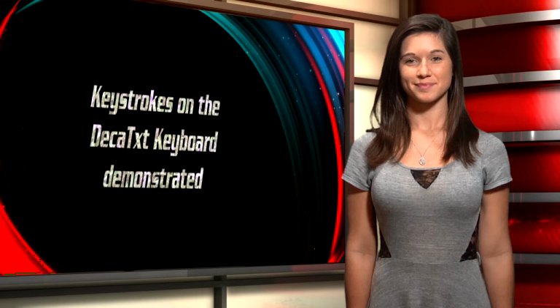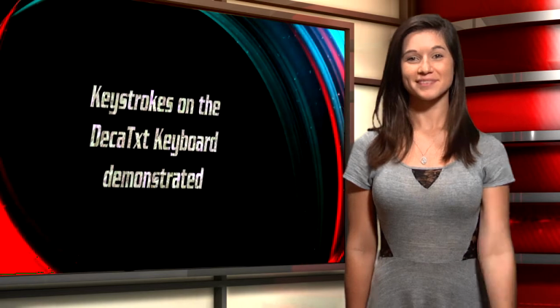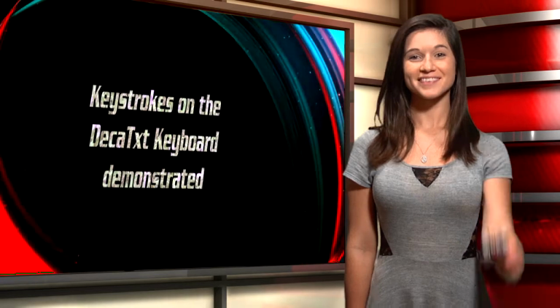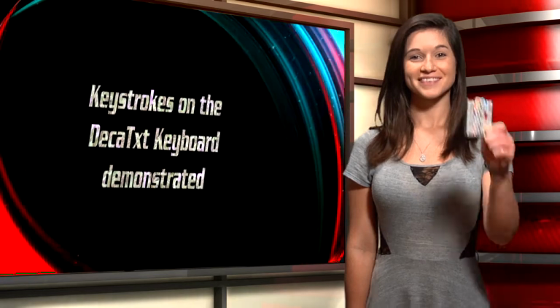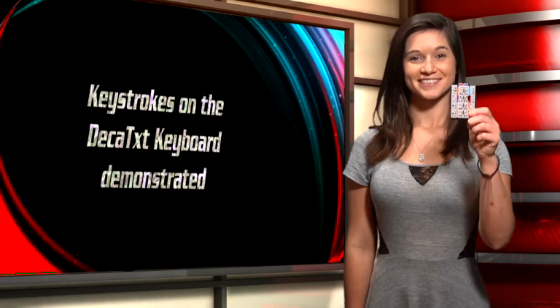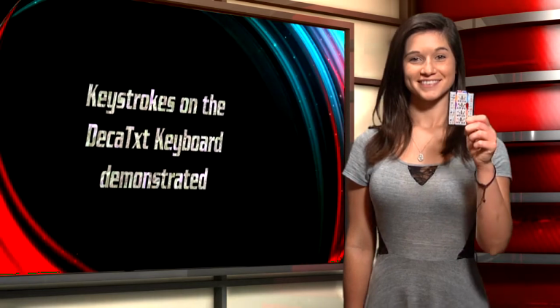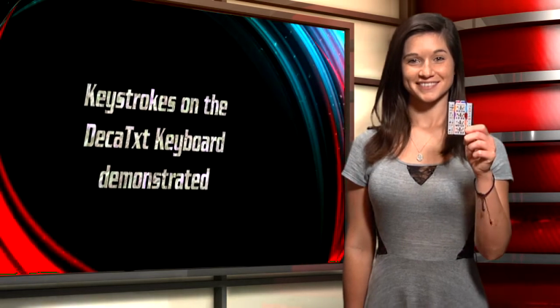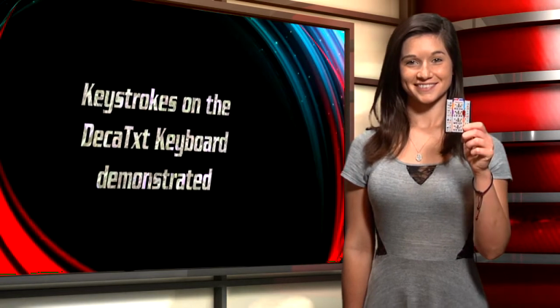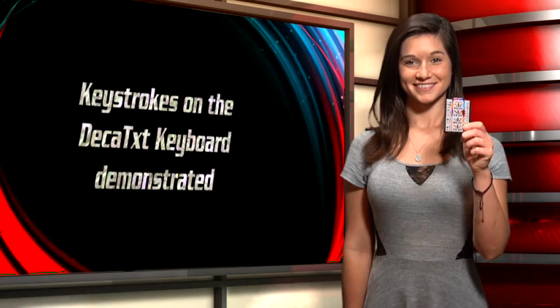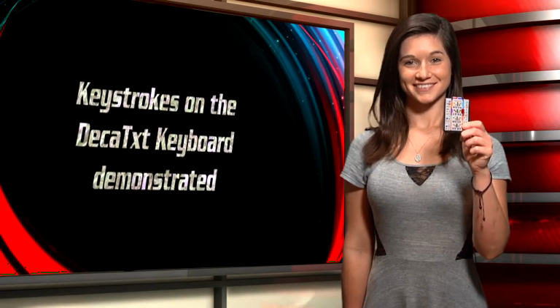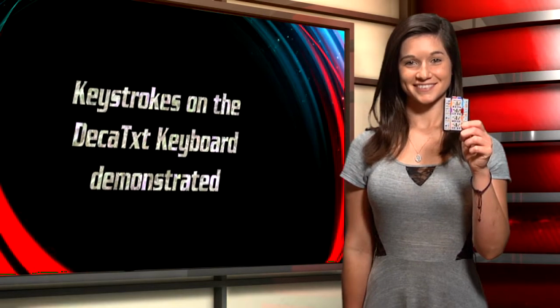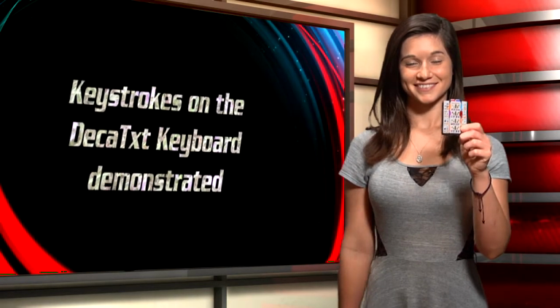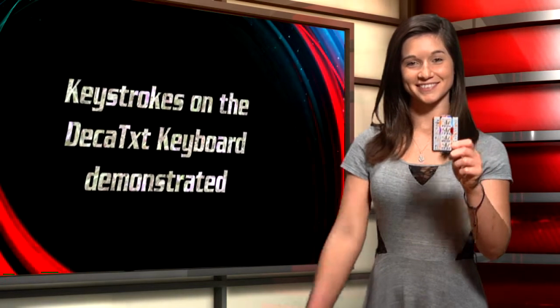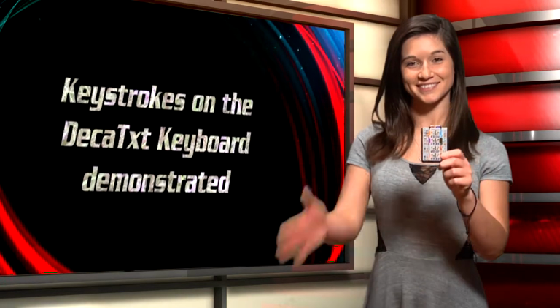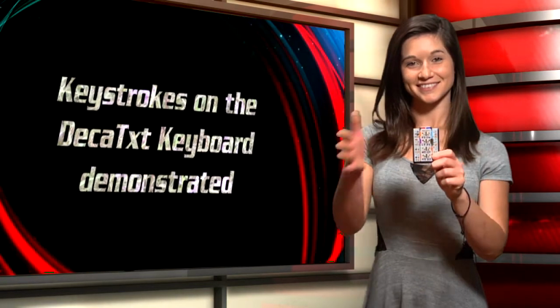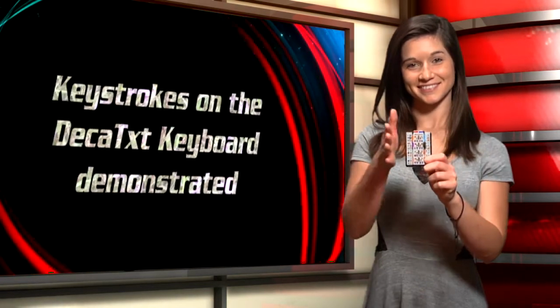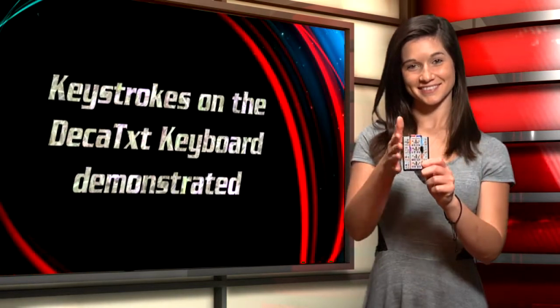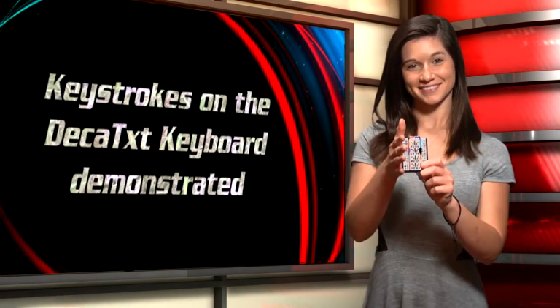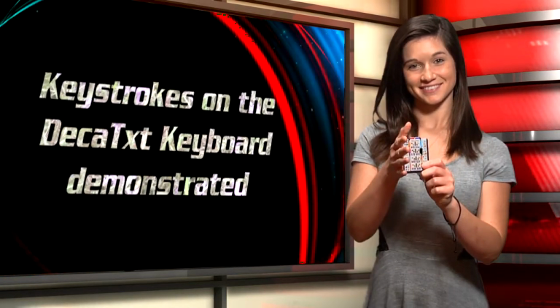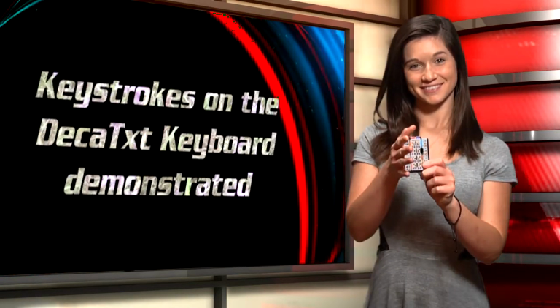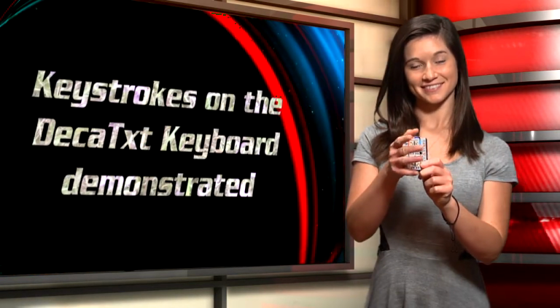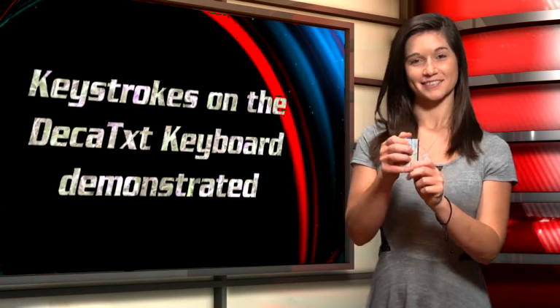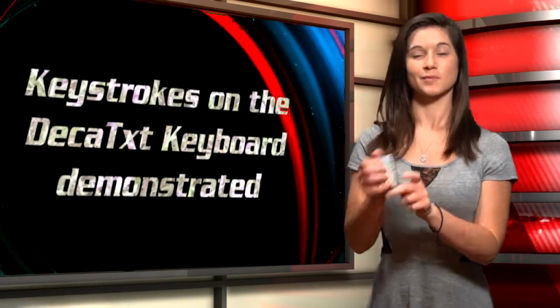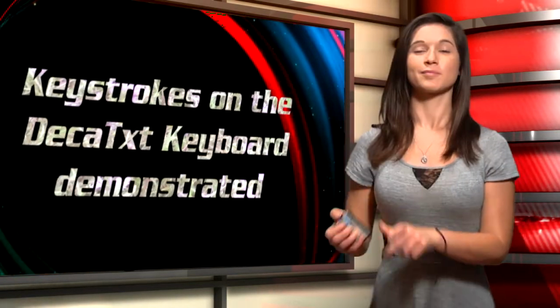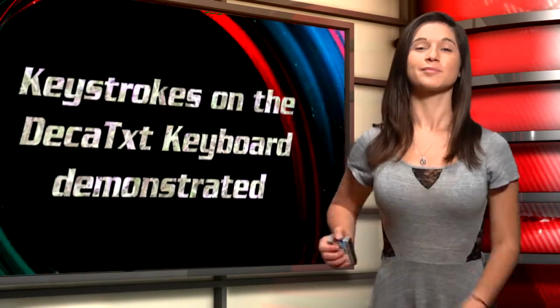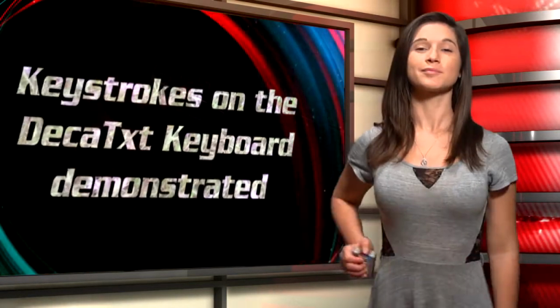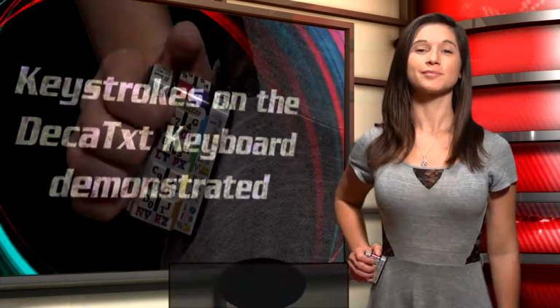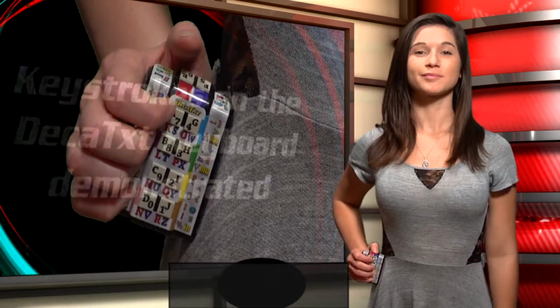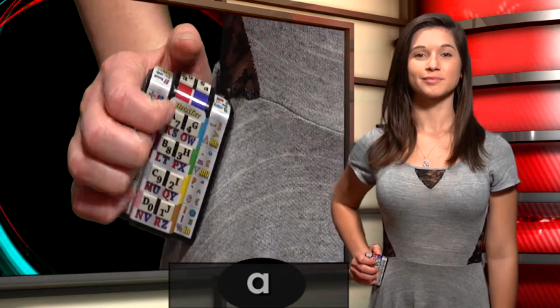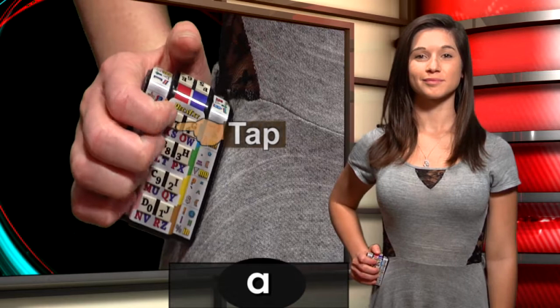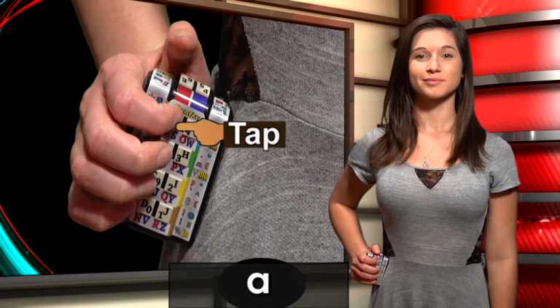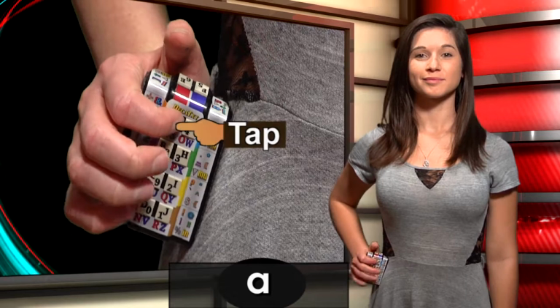Take the Decatext keyboard and place it against your hand beneath your fingers. Hold the other edge against your side and type.